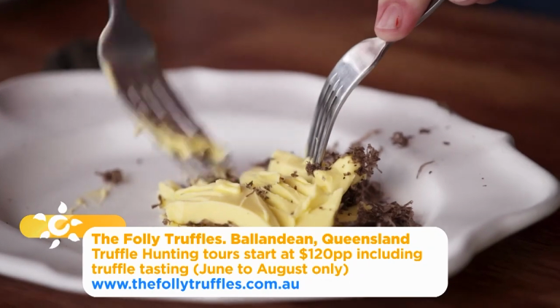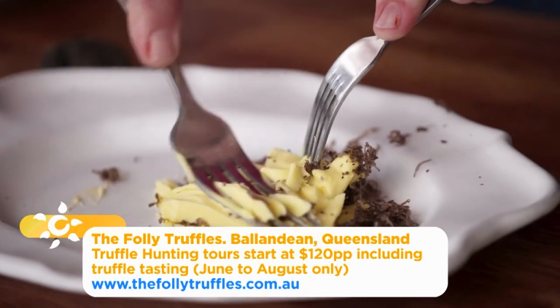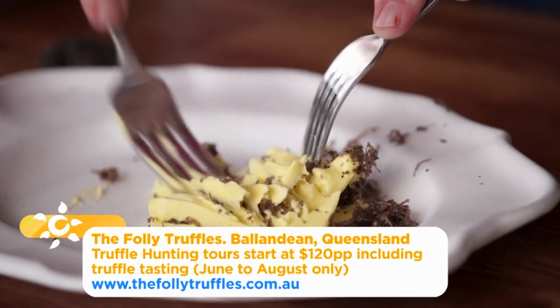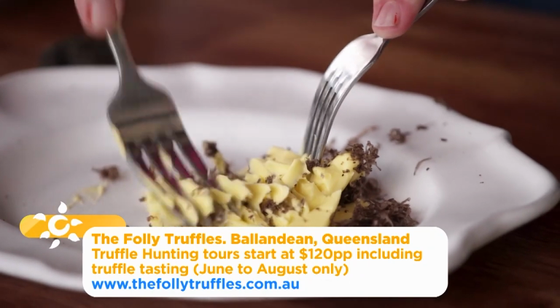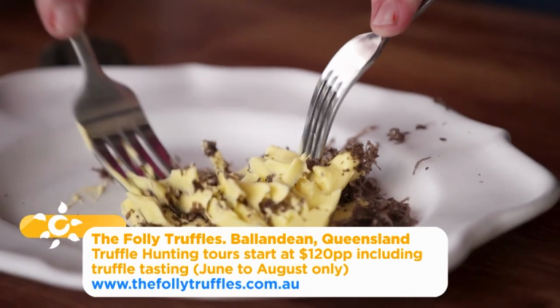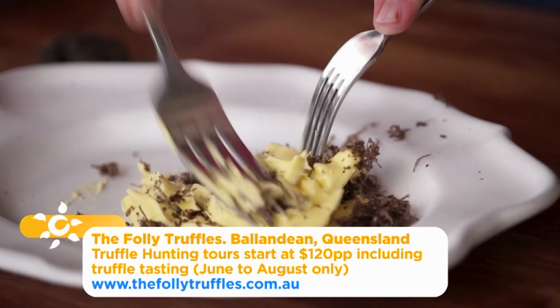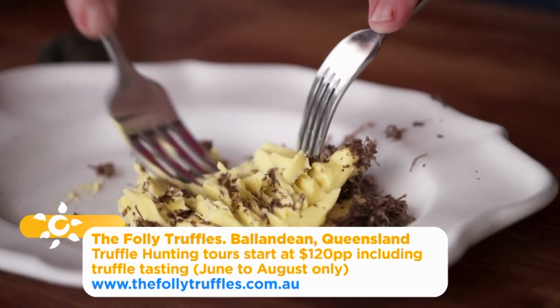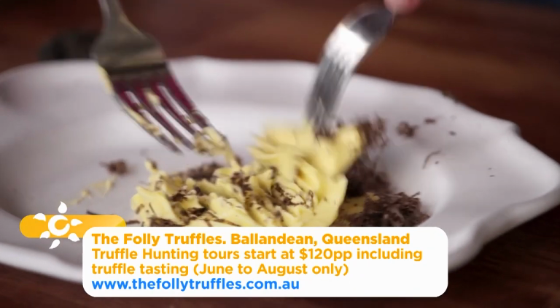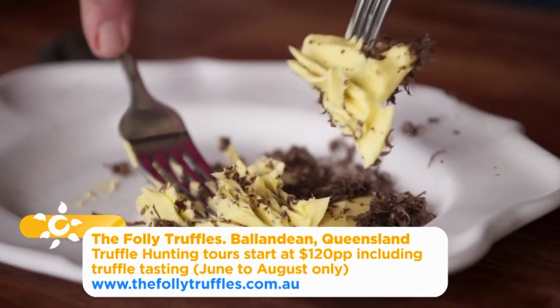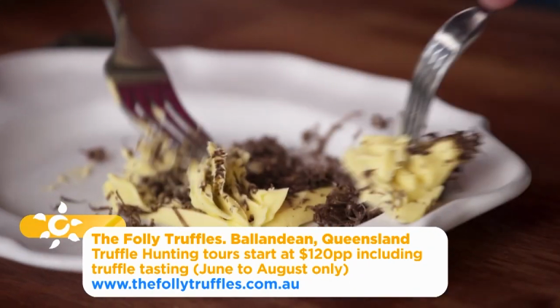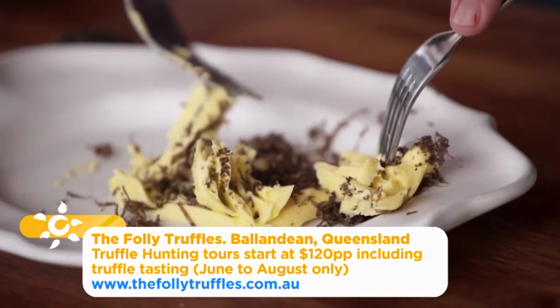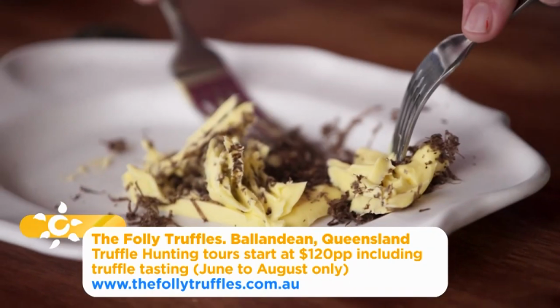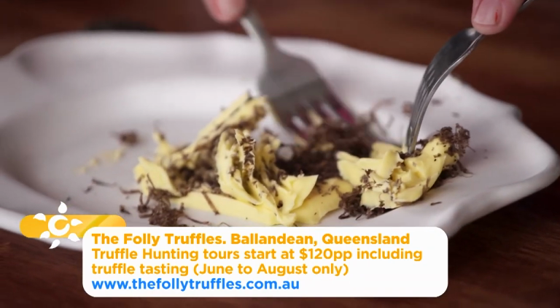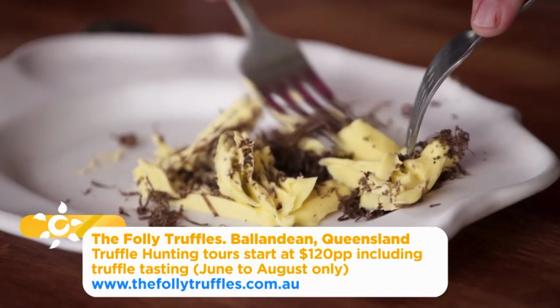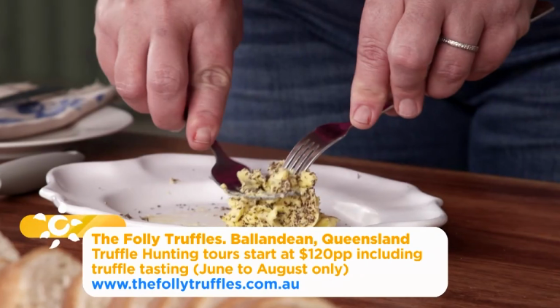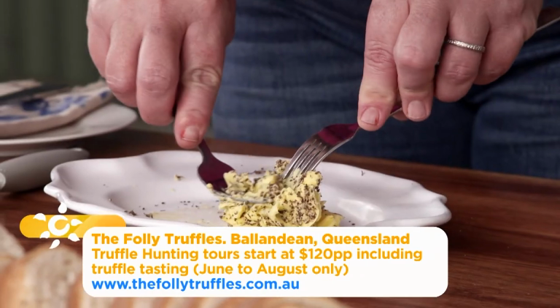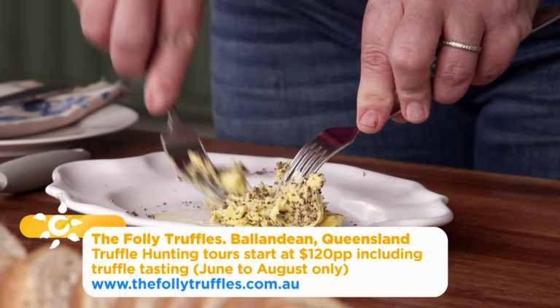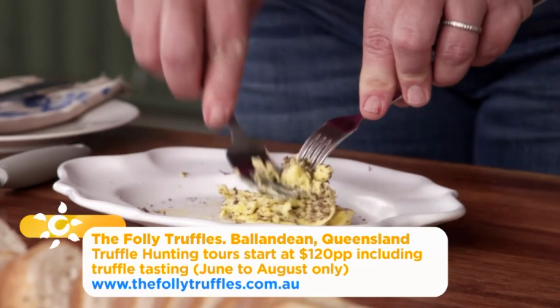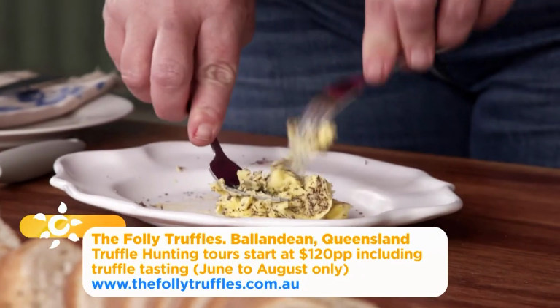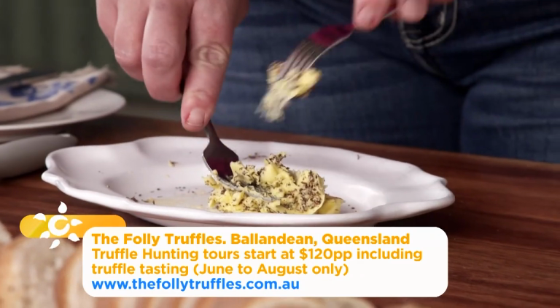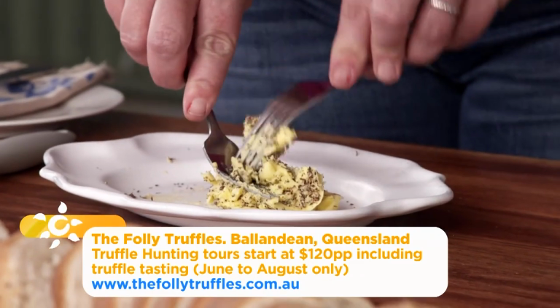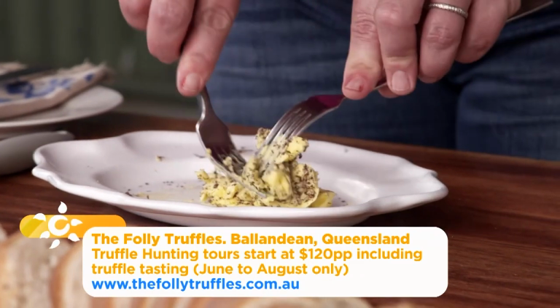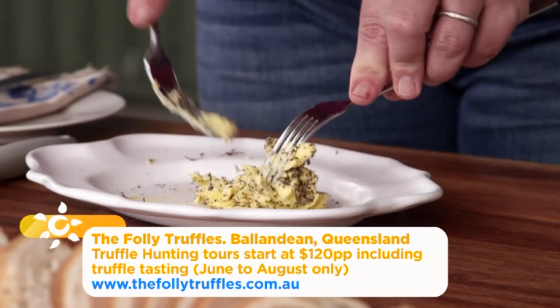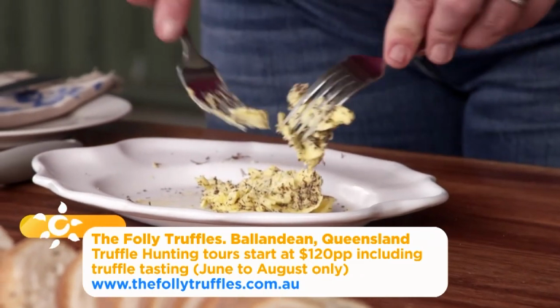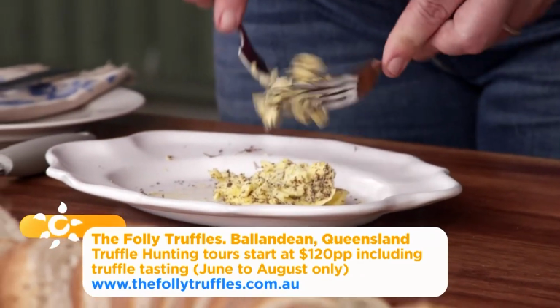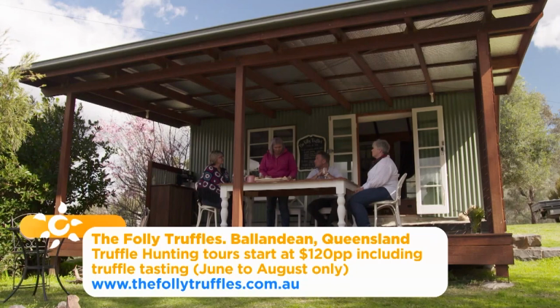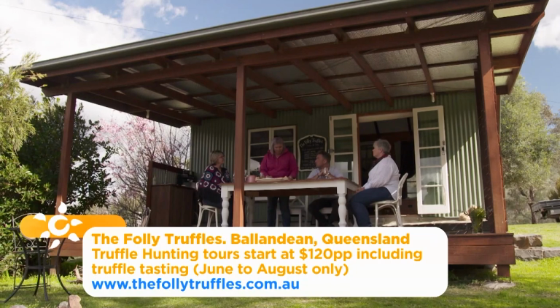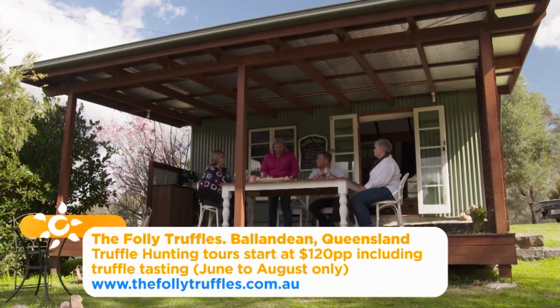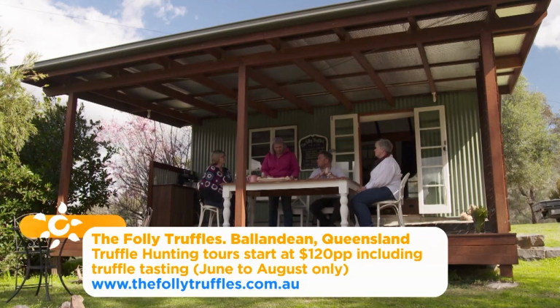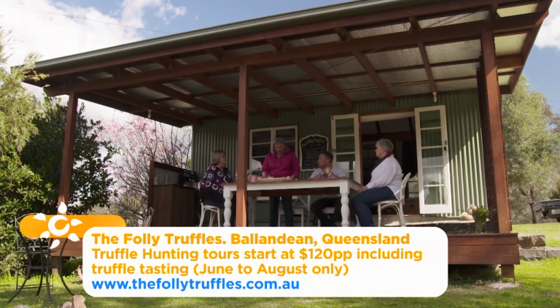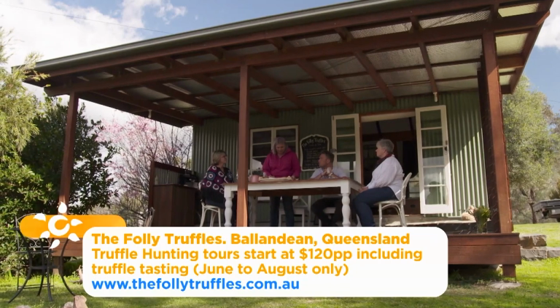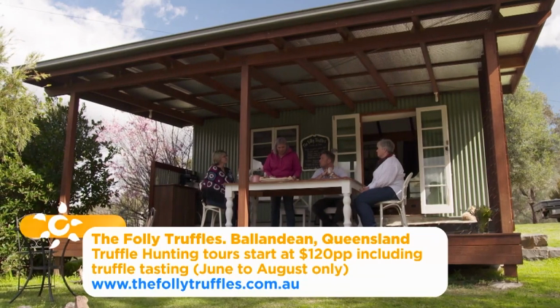Maple's tours are all about accessibility — taking the mystery out of truffles and how to best use them in everyday cooking.